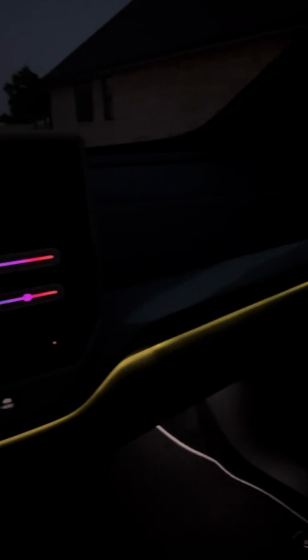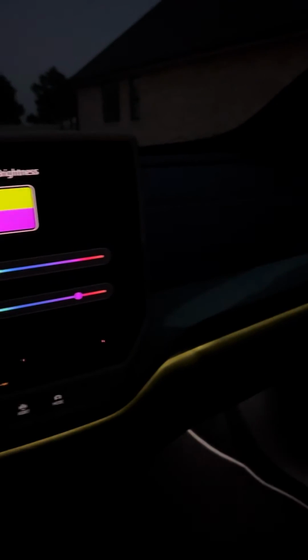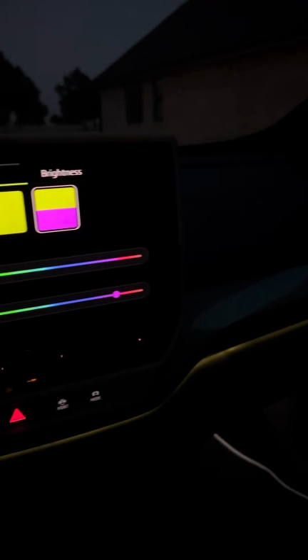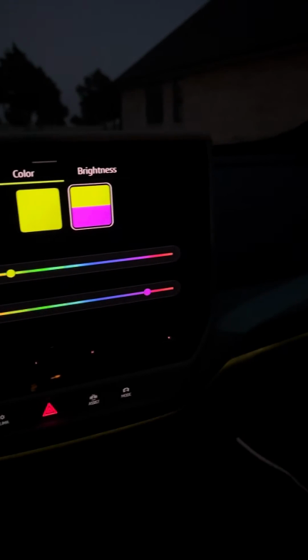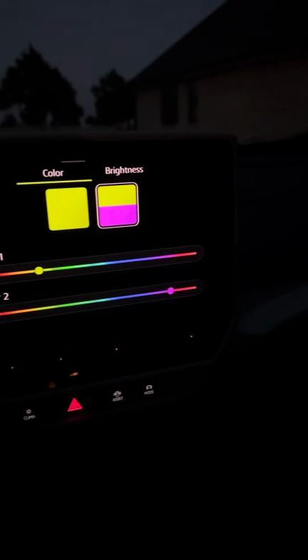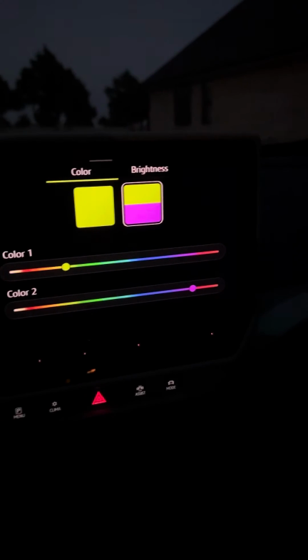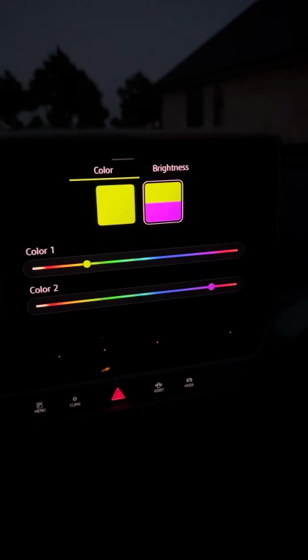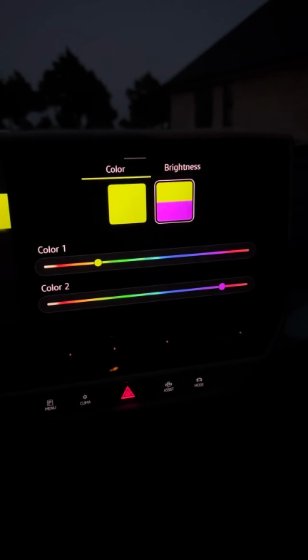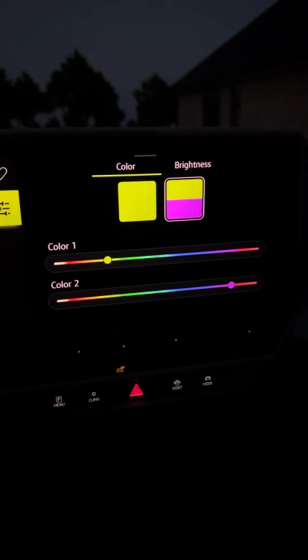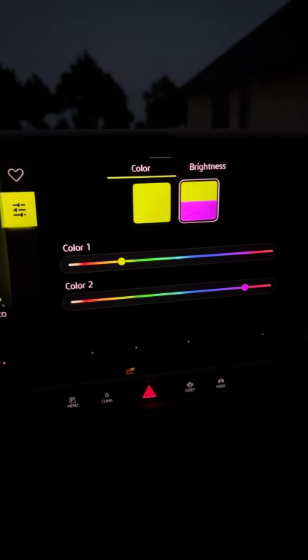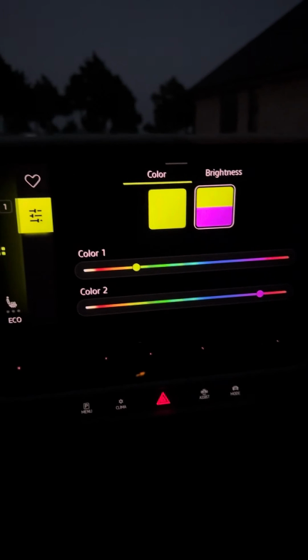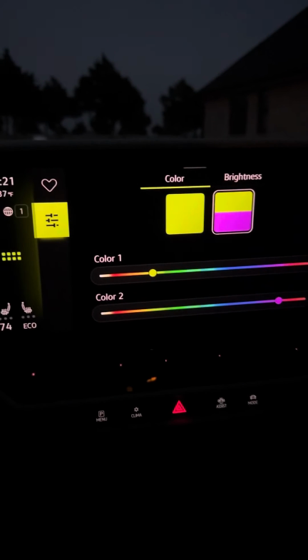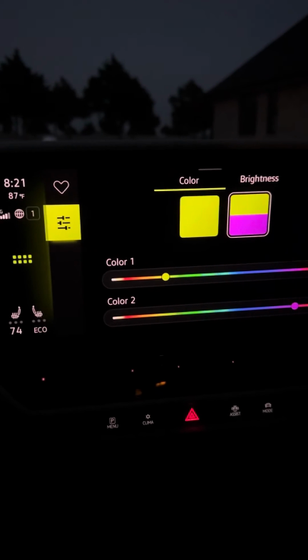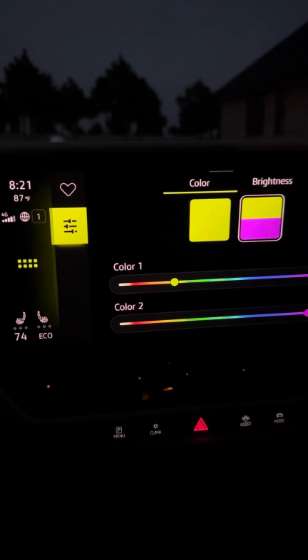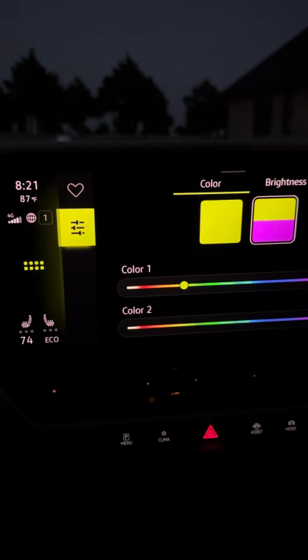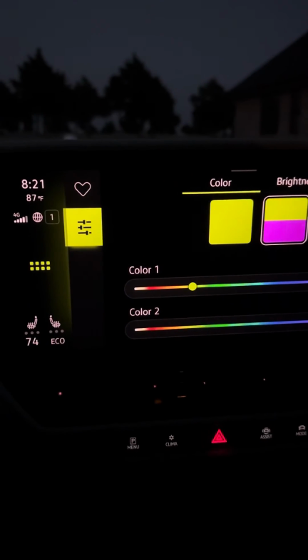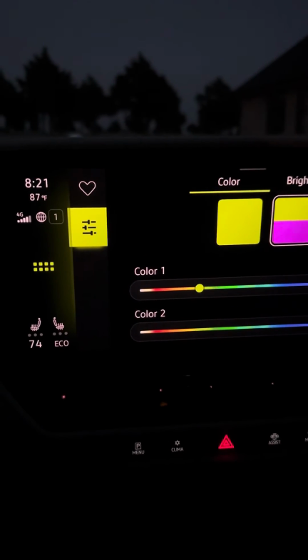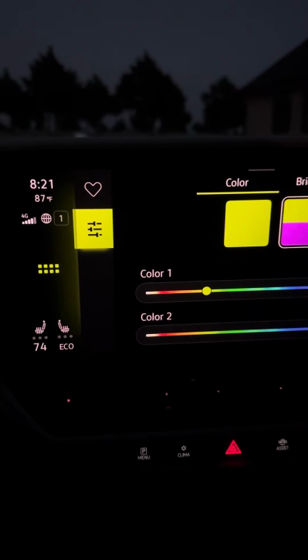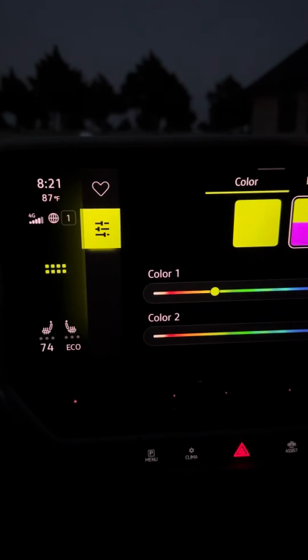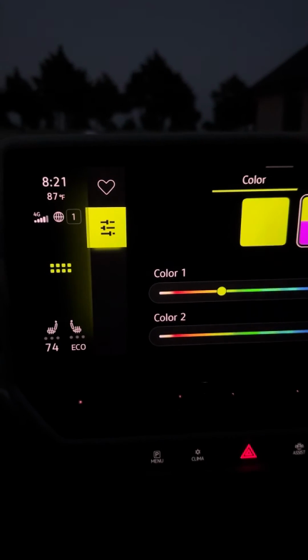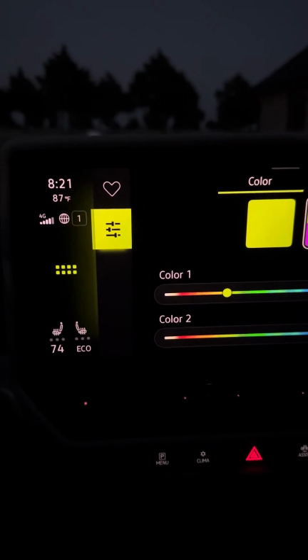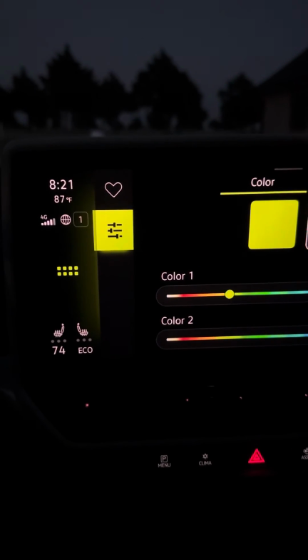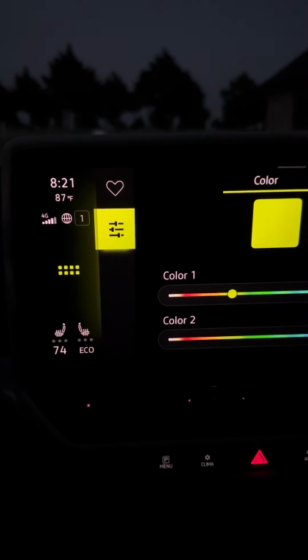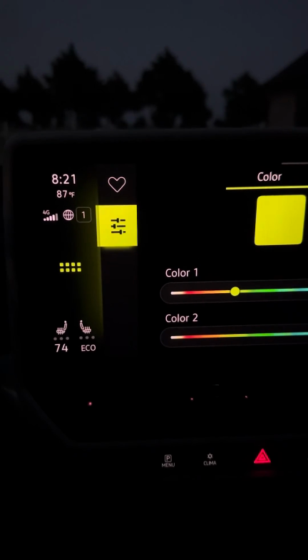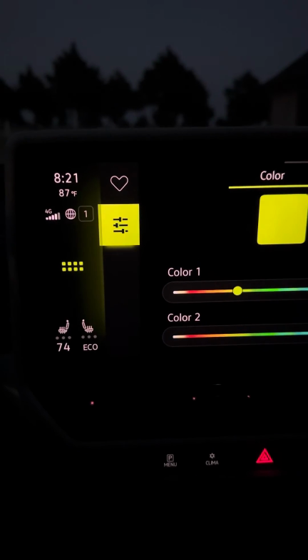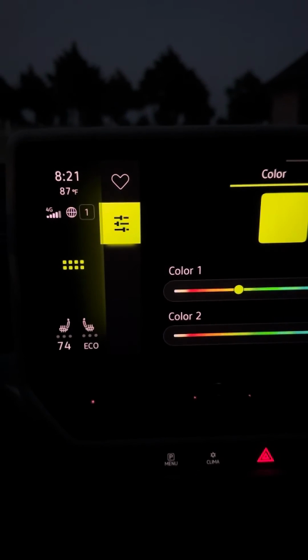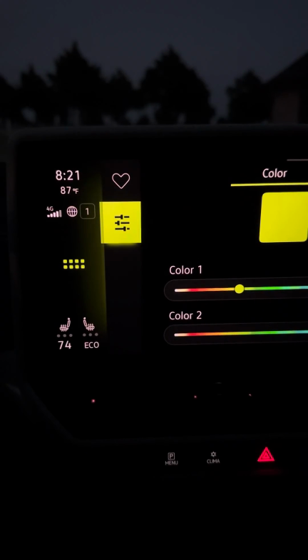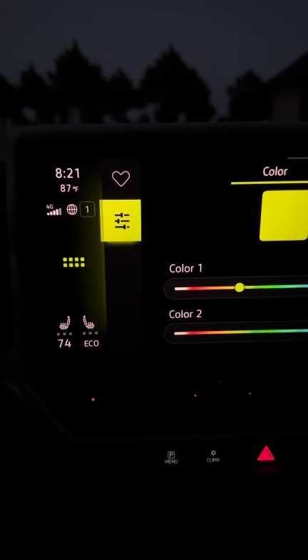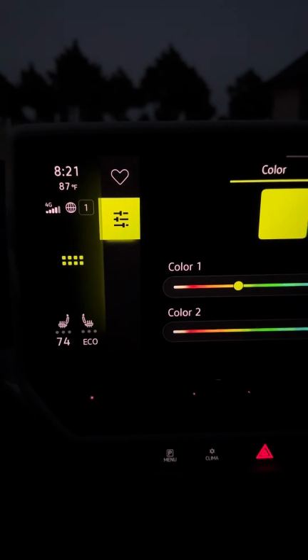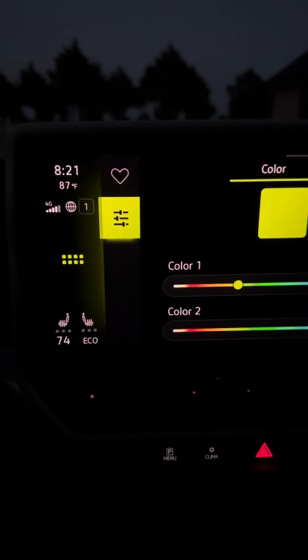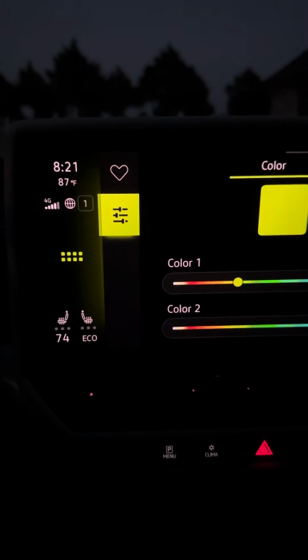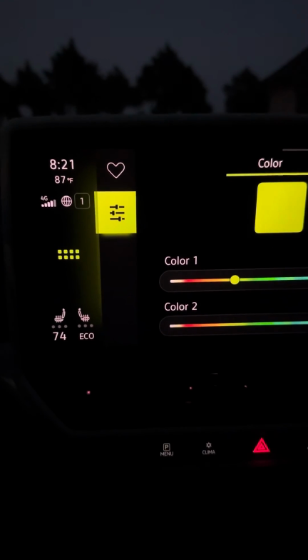It's actually one of the cooler ambient light features I've seen in cars. So kudos to Volkswagen for this one.